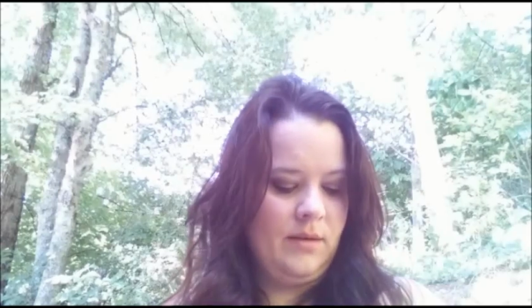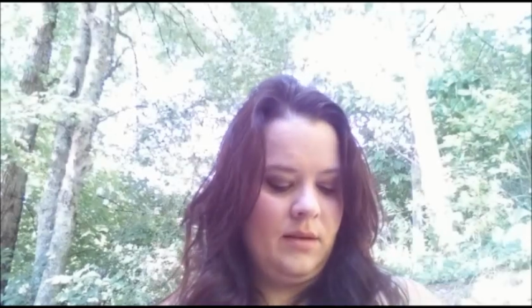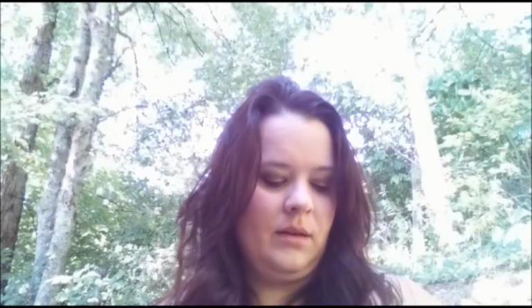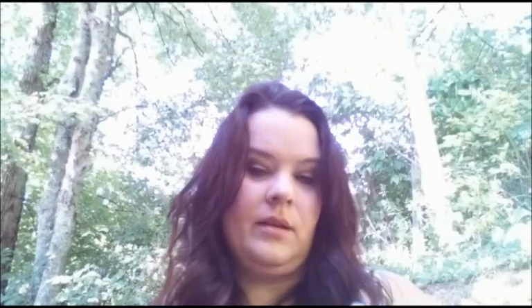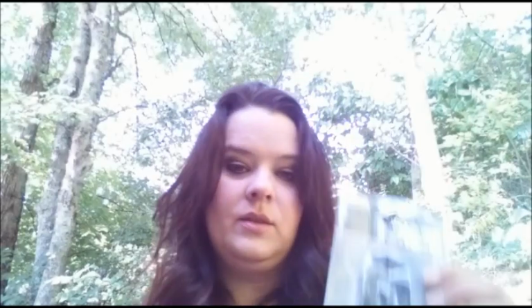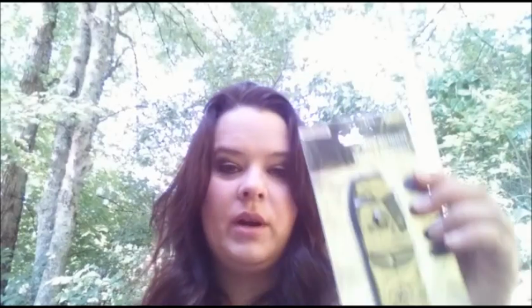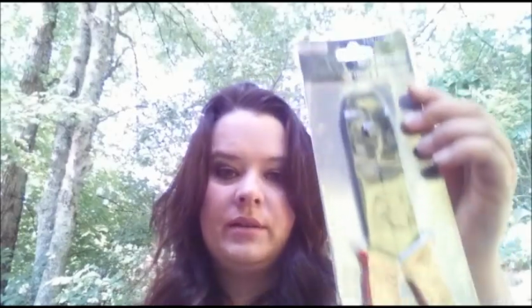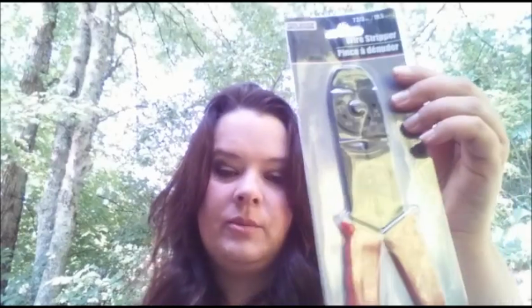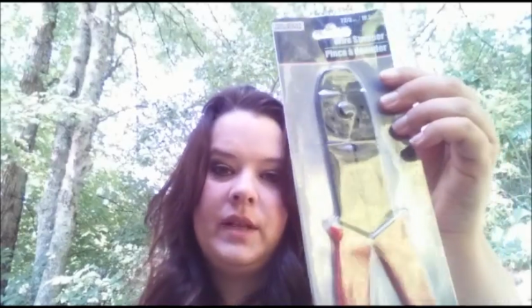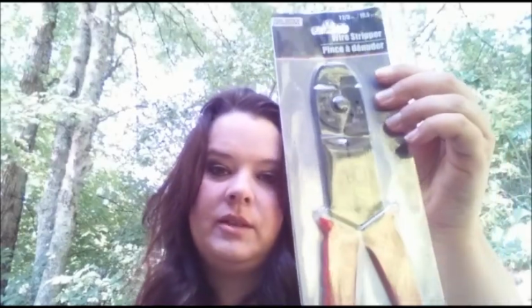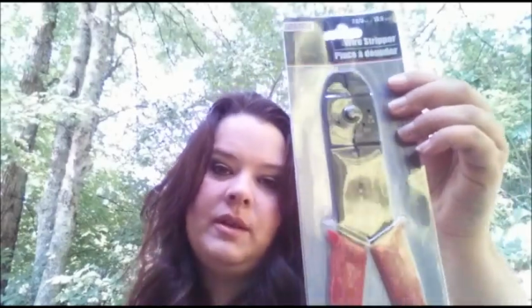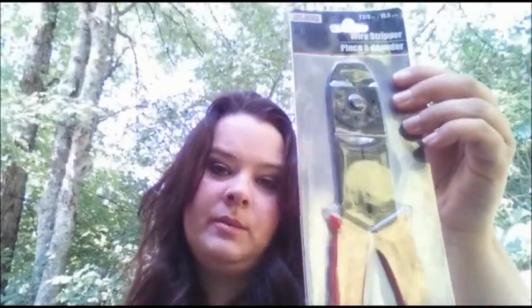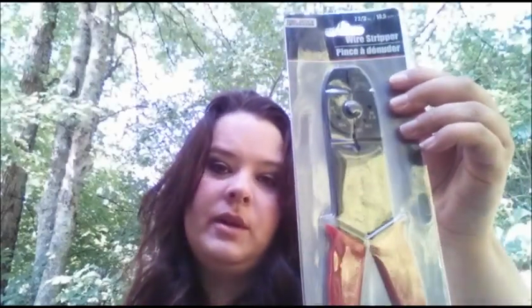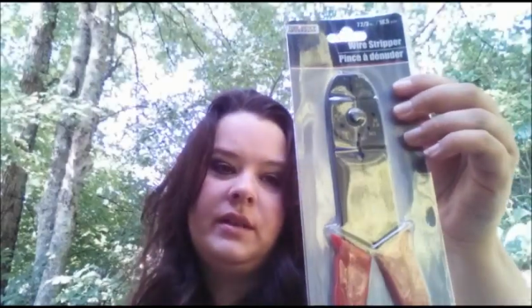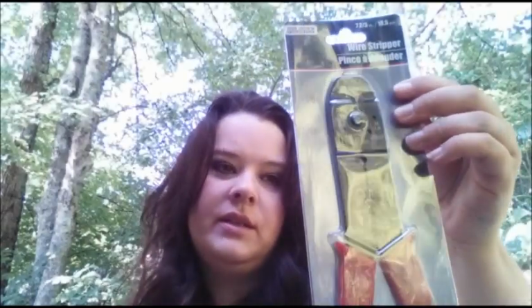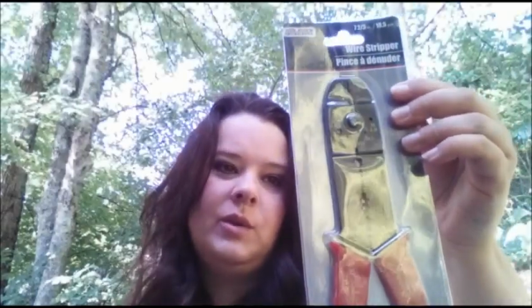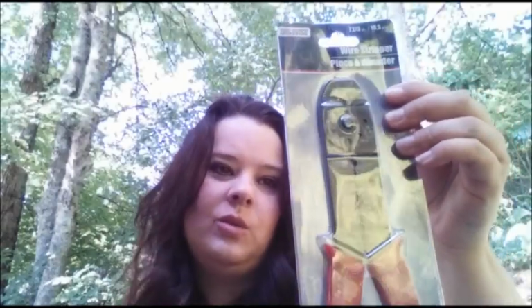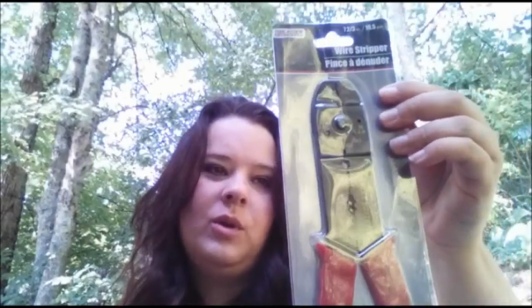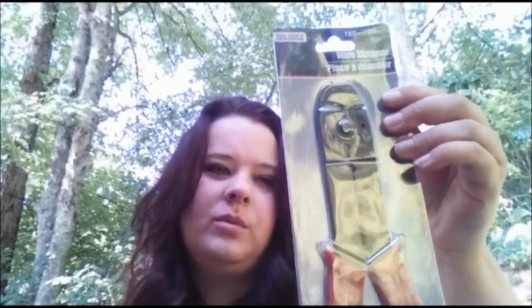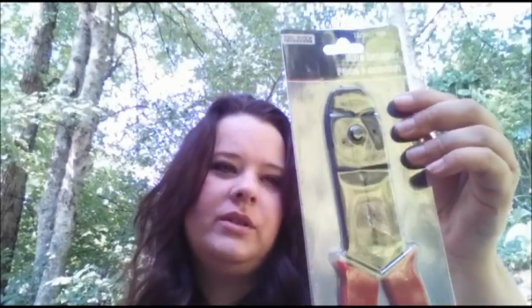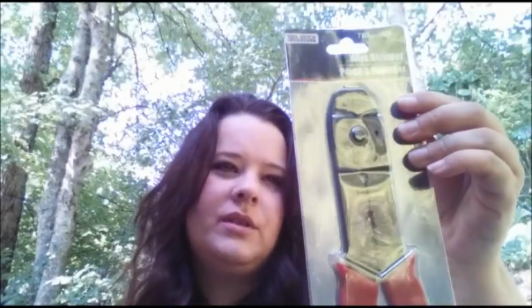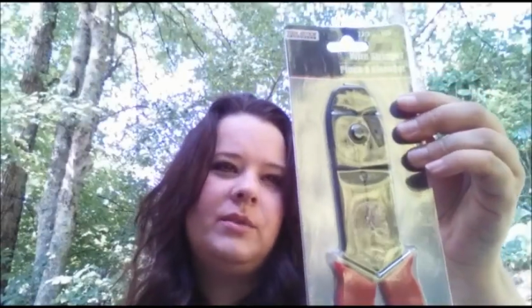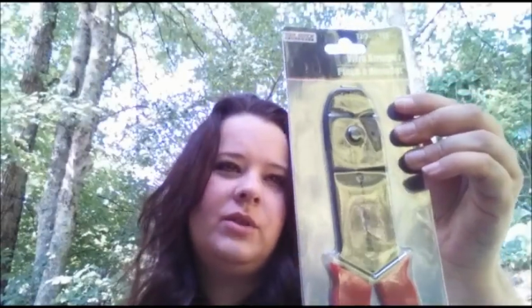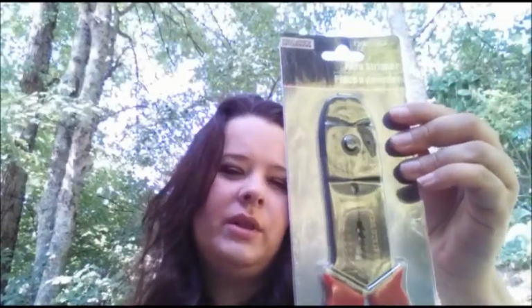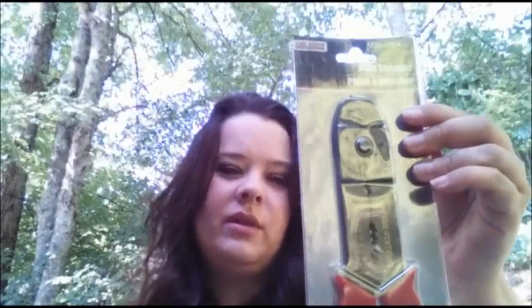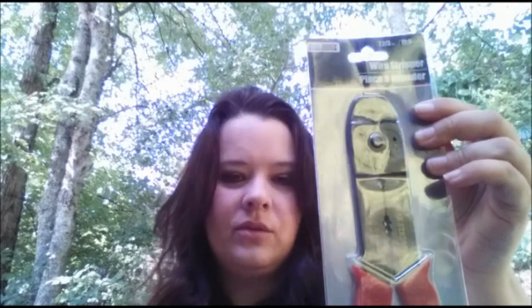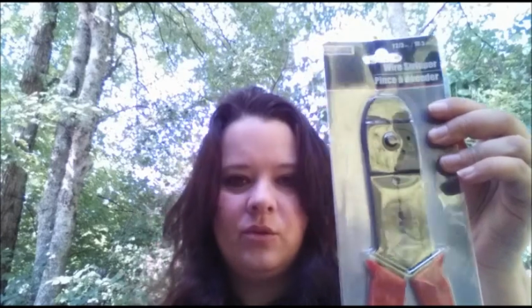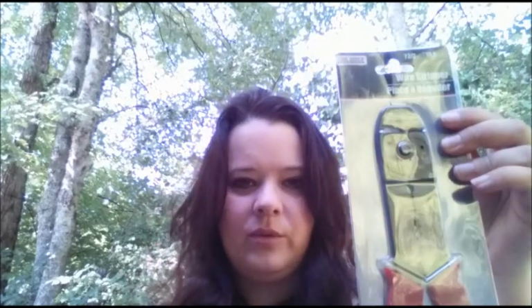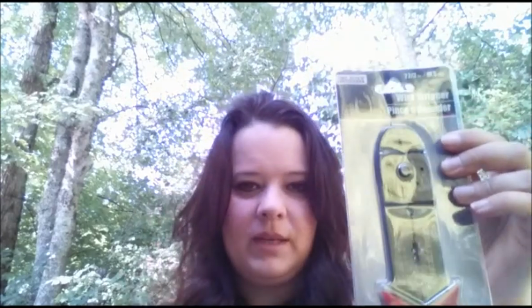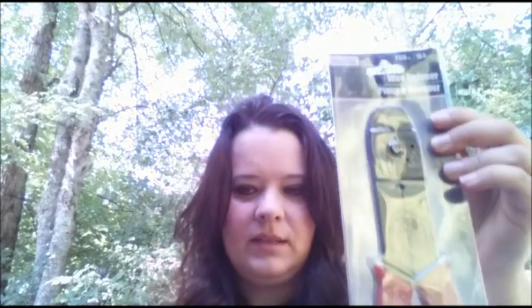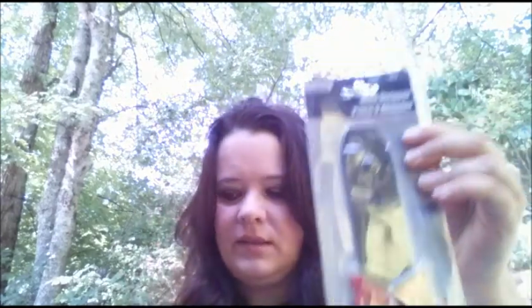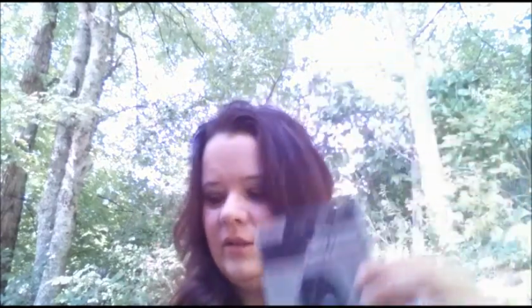I got these wire snippers. Actually, my husband got these, but I will probably use them too whenever I do jewelry making and such.